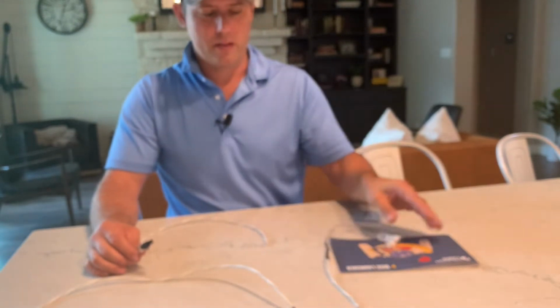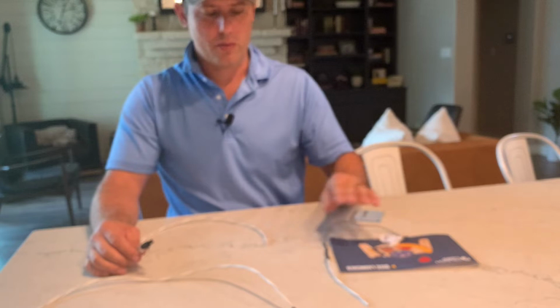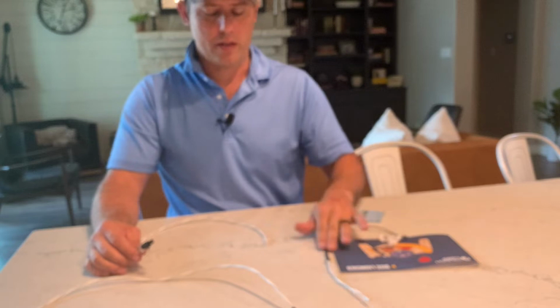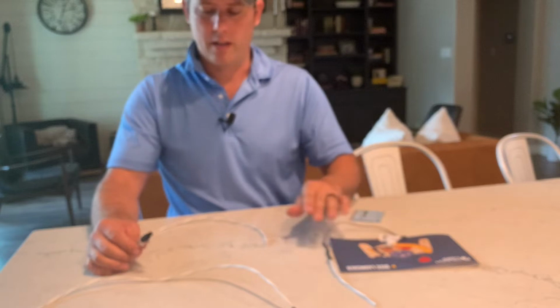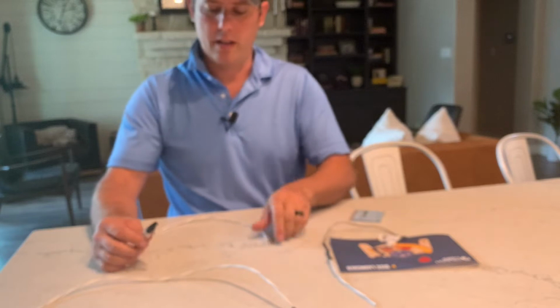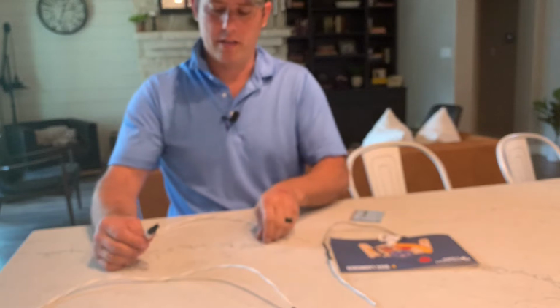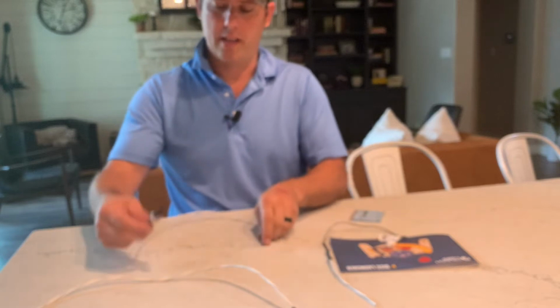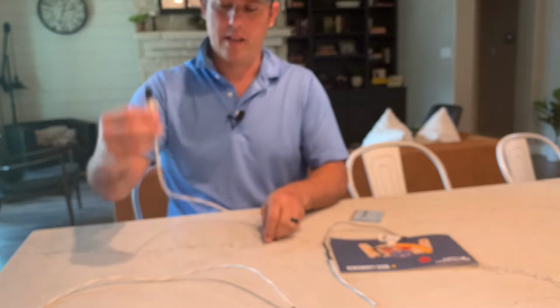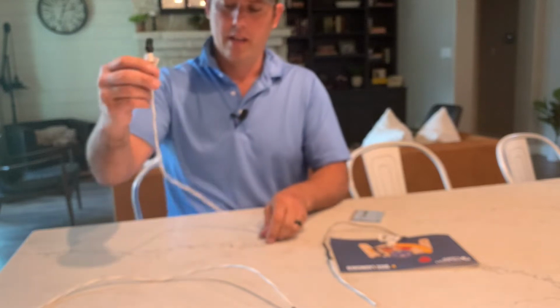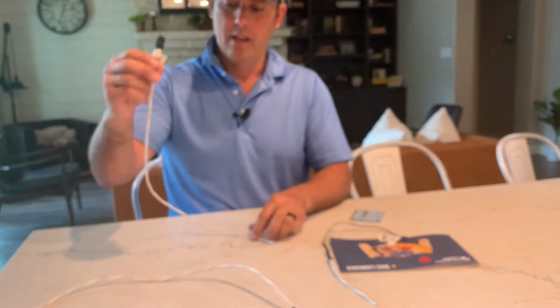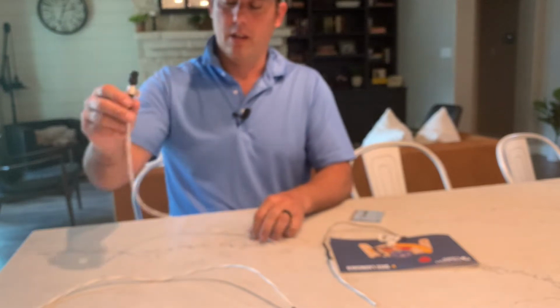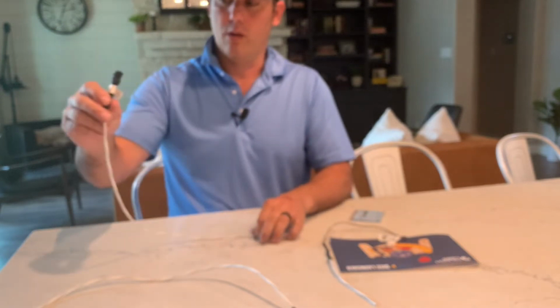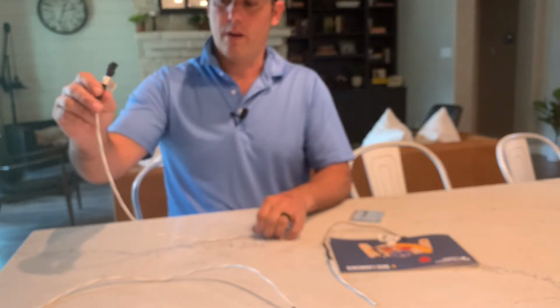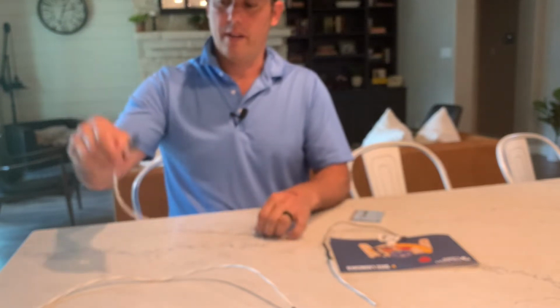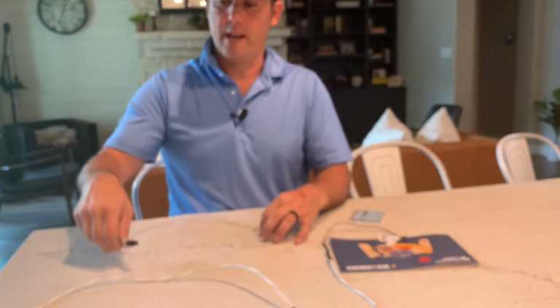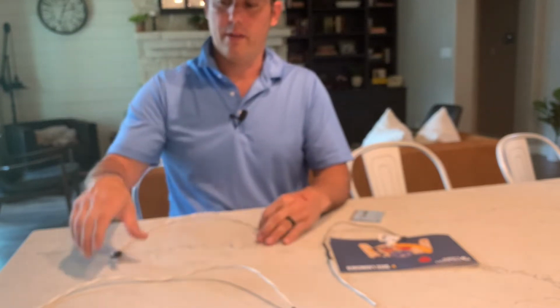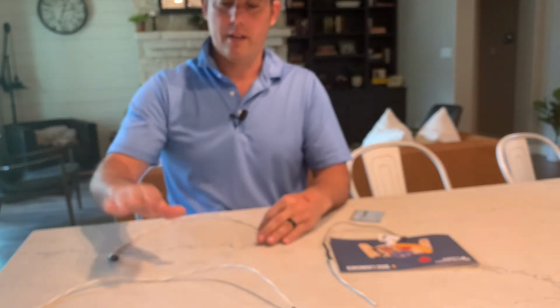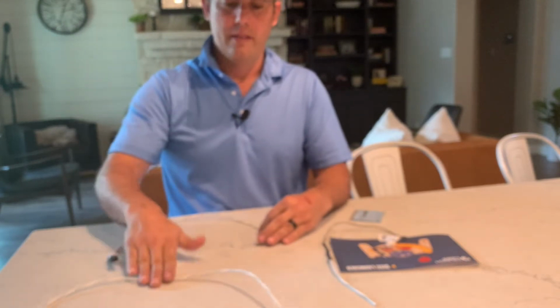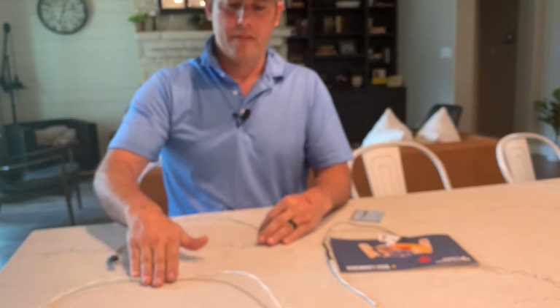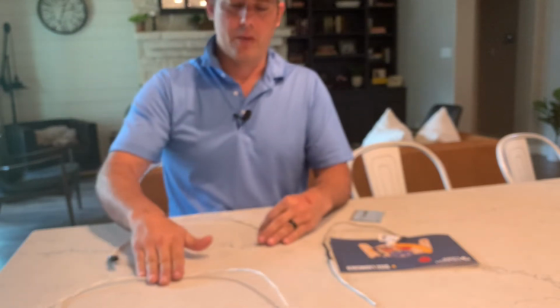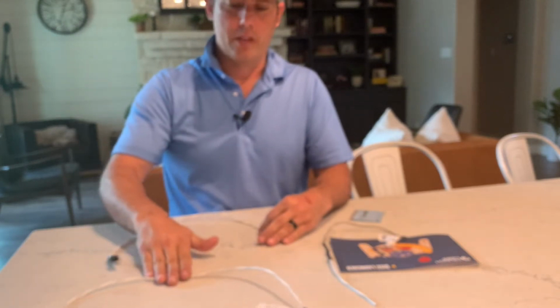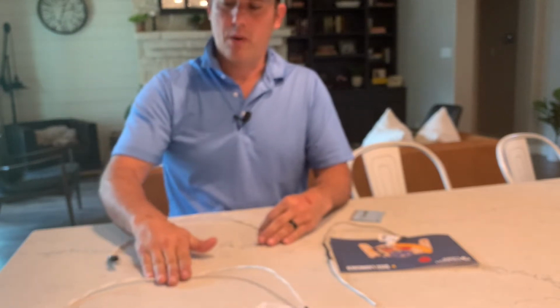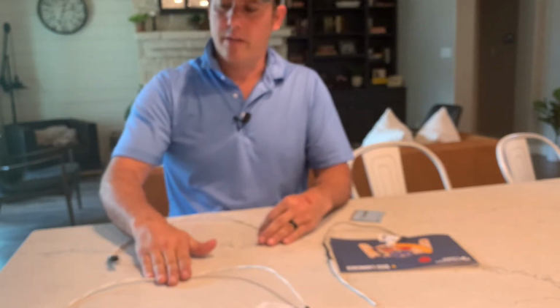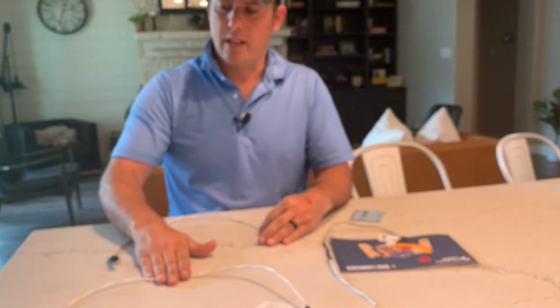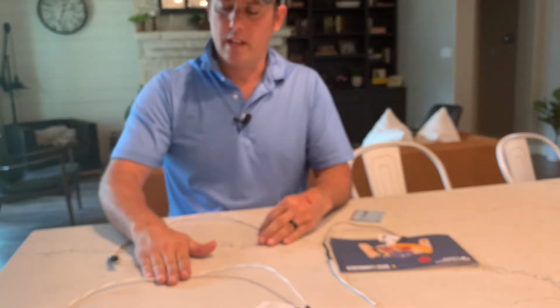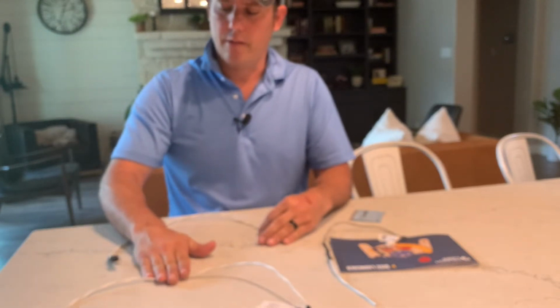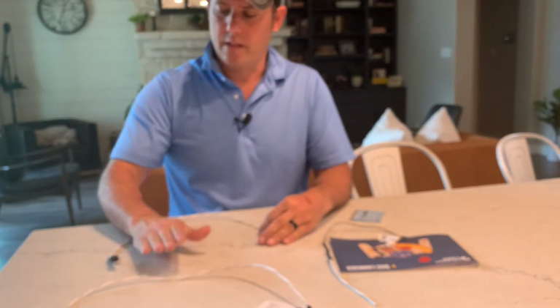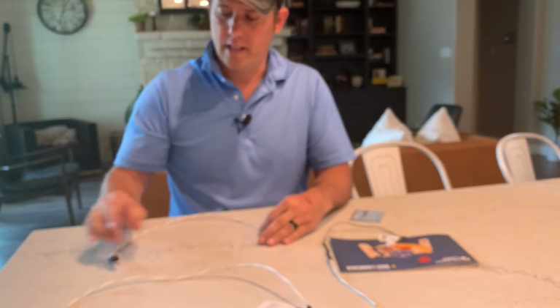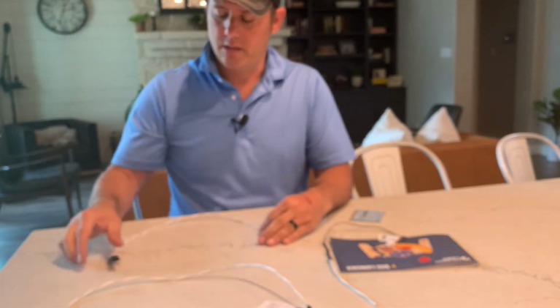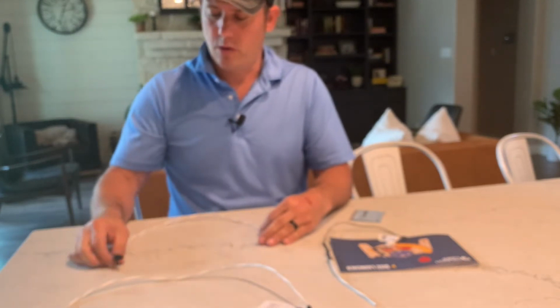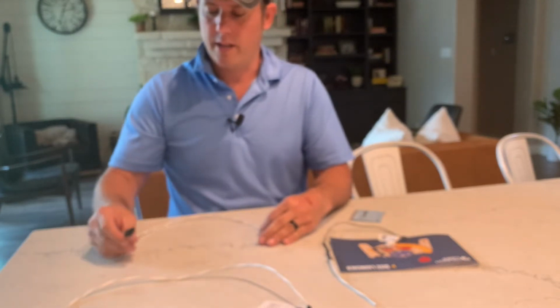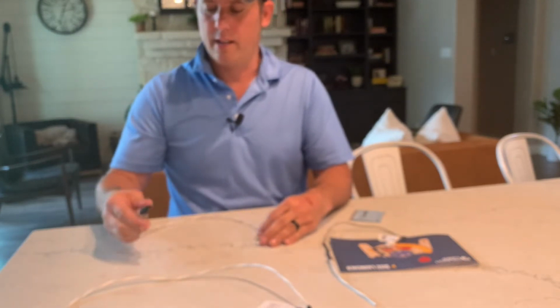This one on the condensate goes on the lower part of the hybrid. This one is part of the kit for the tankless water heater.